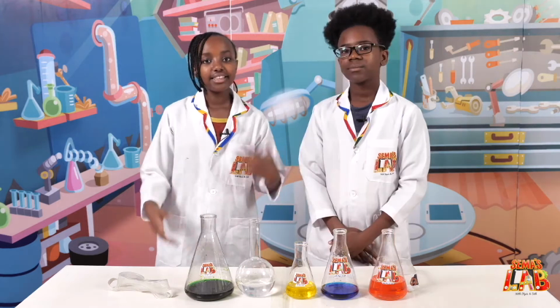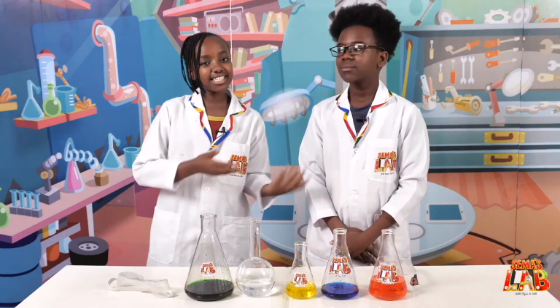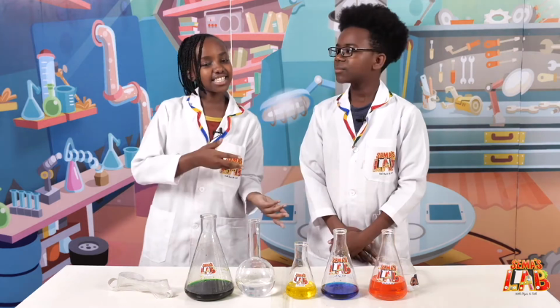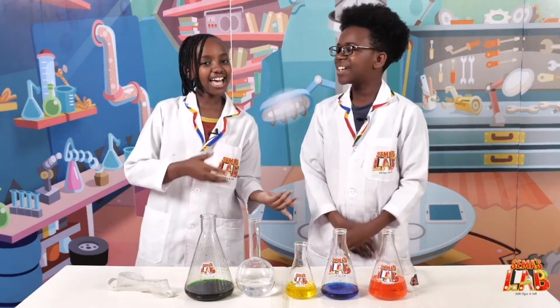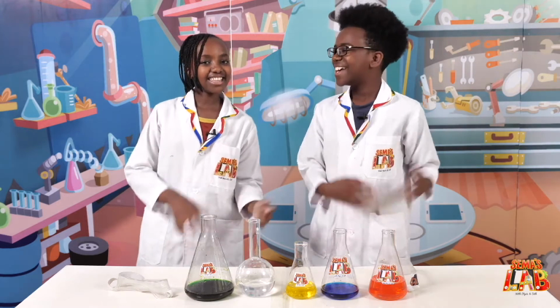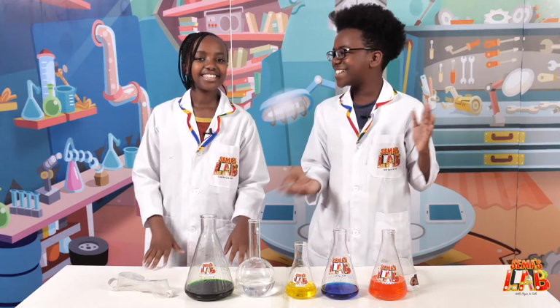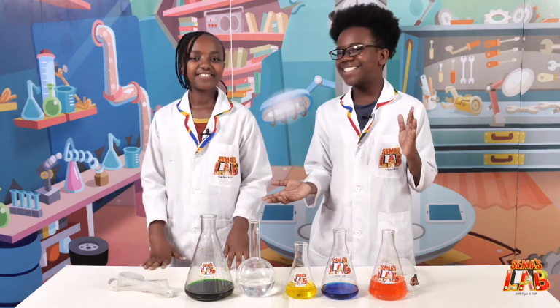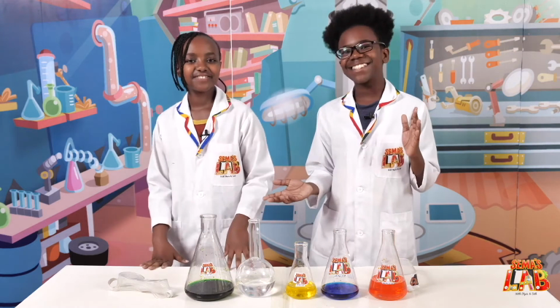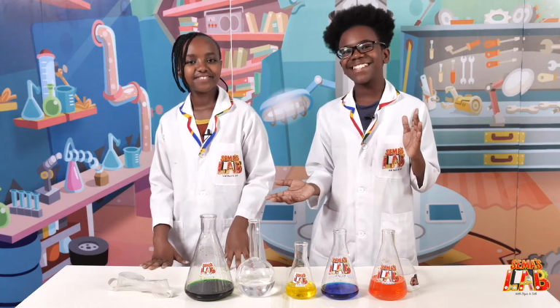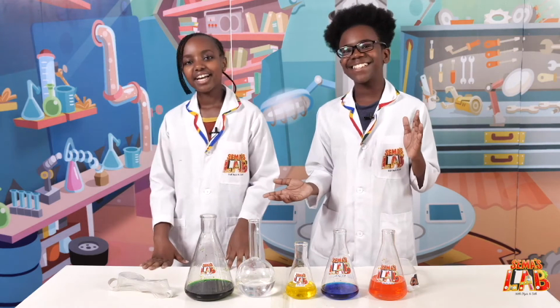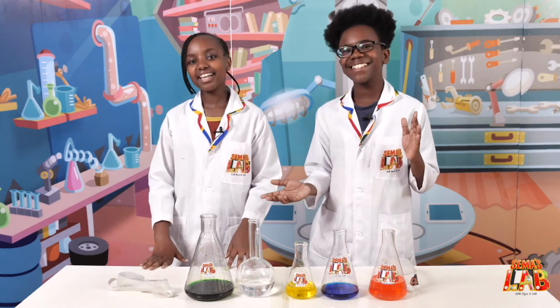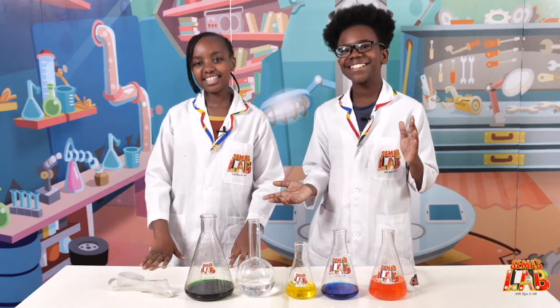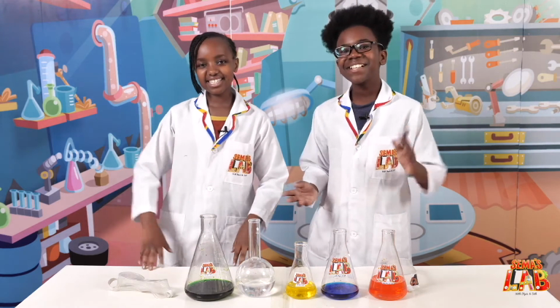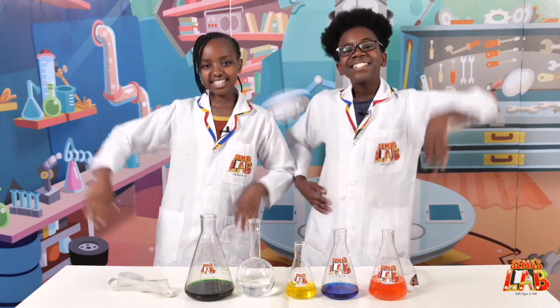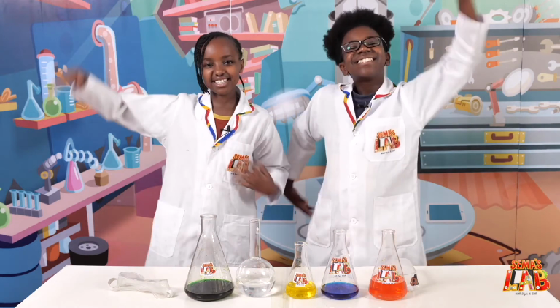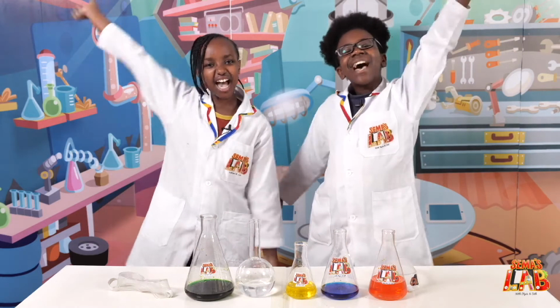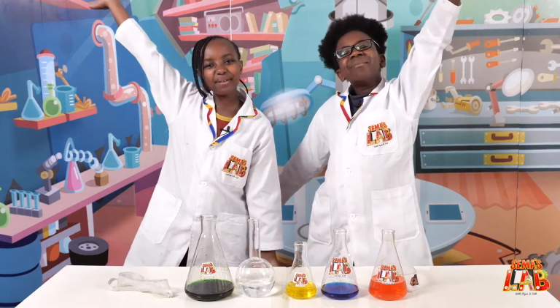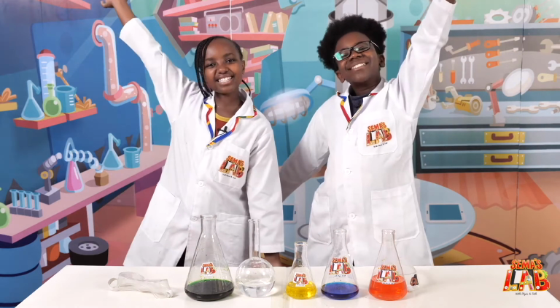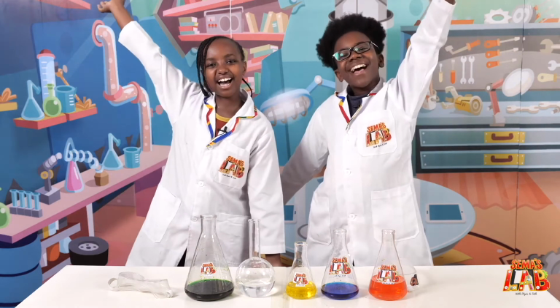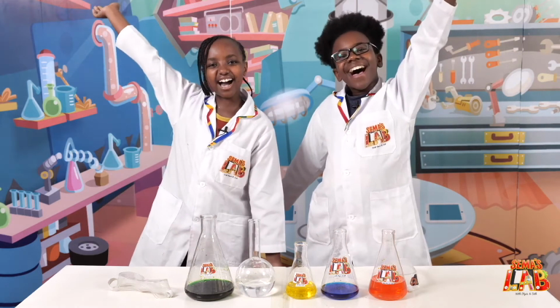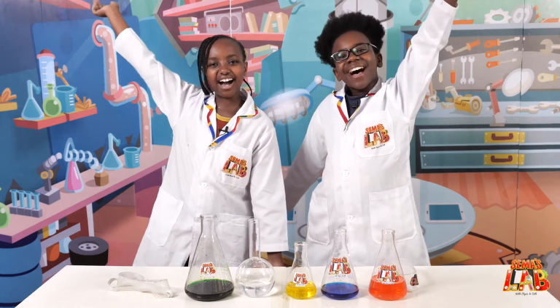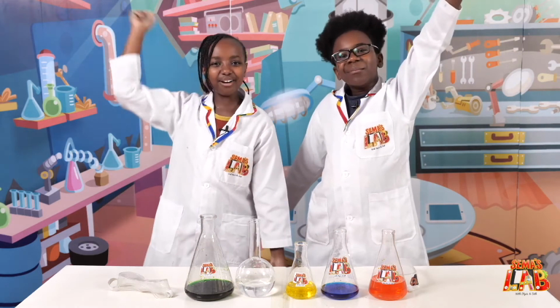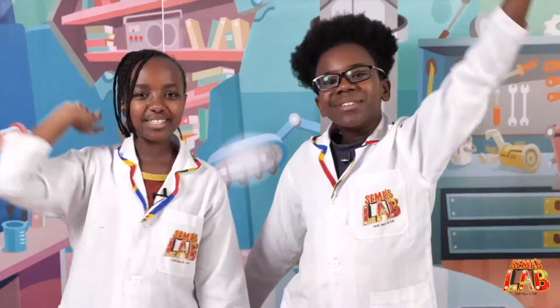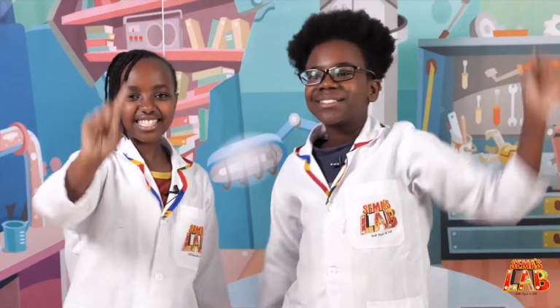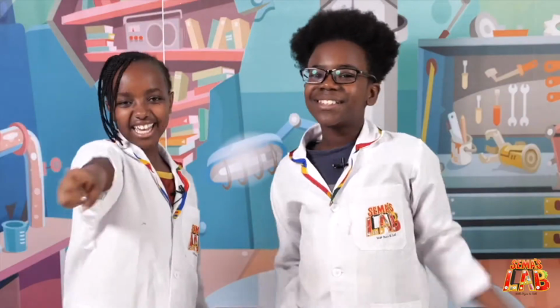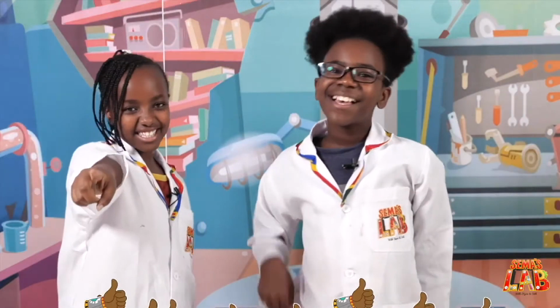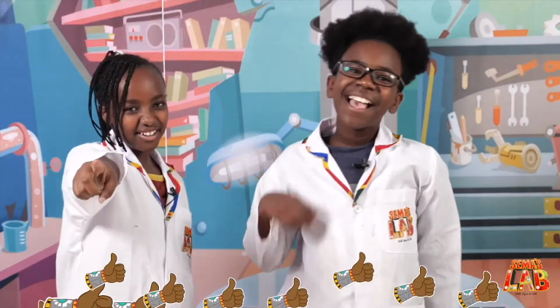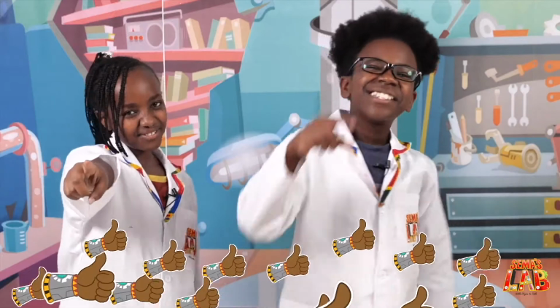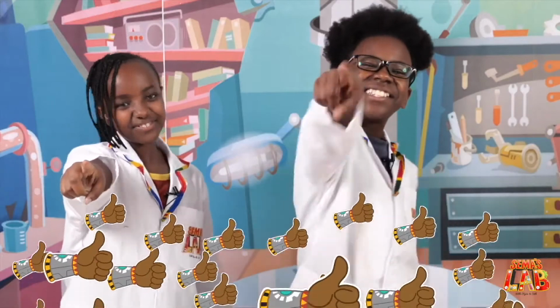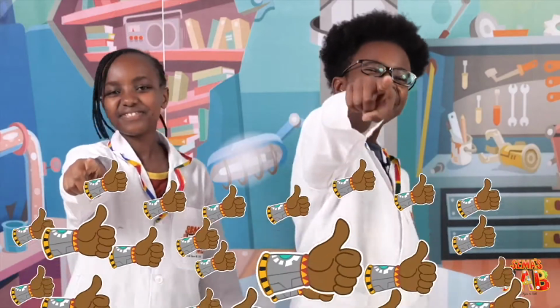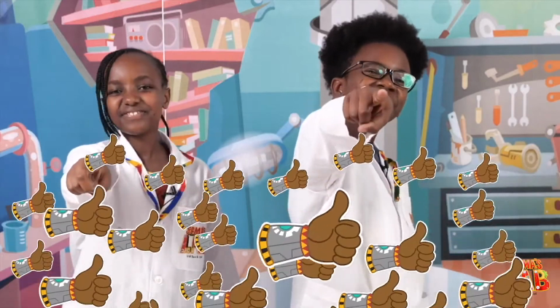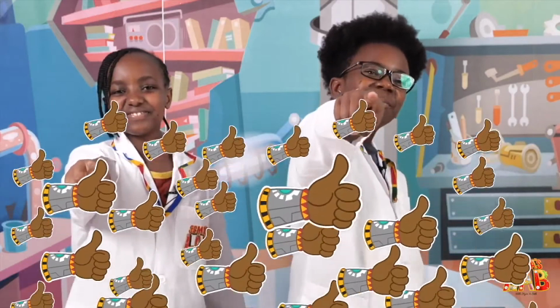This is Seth. And this is Stacy. And this is Summer's Lab! Stay safe. Stay super.